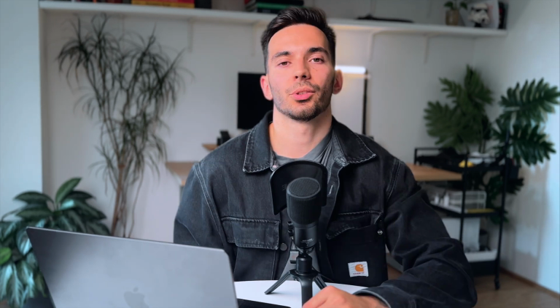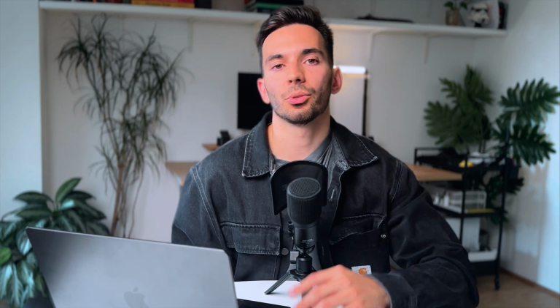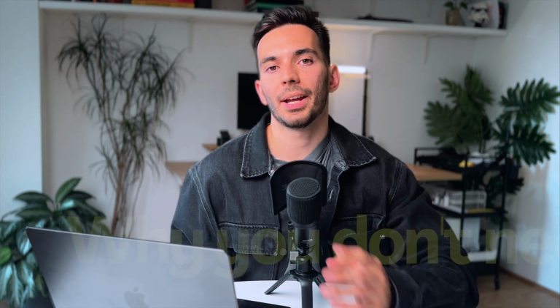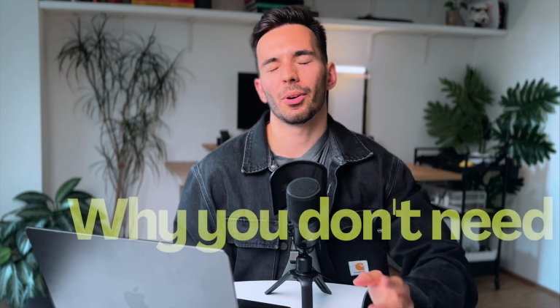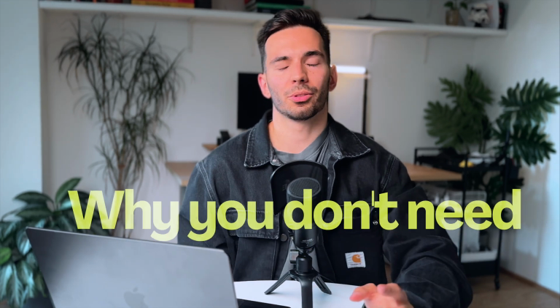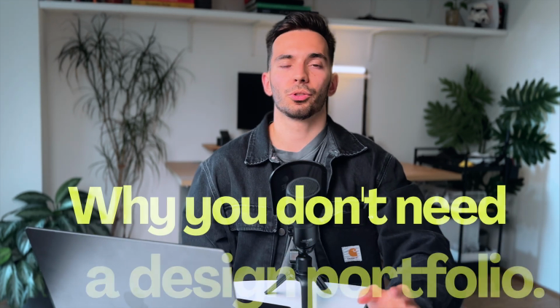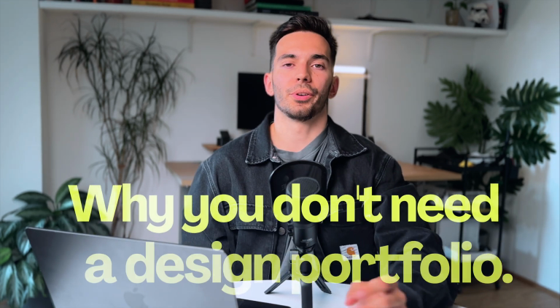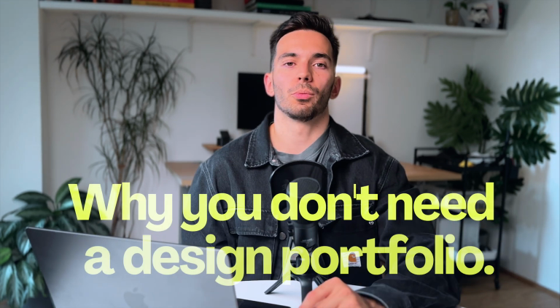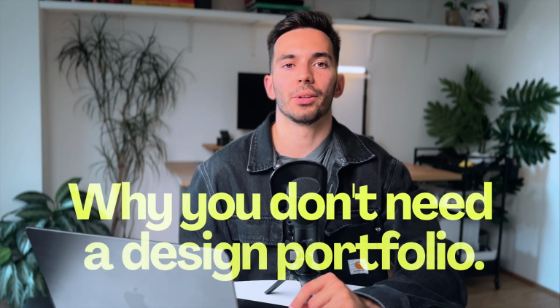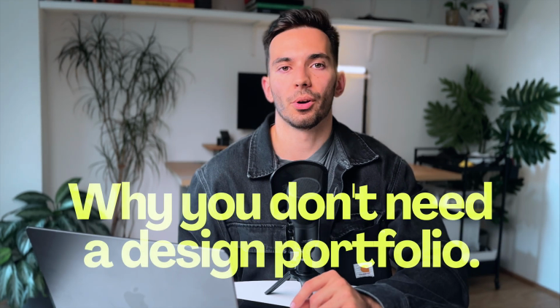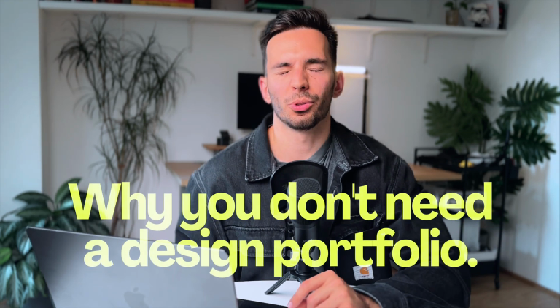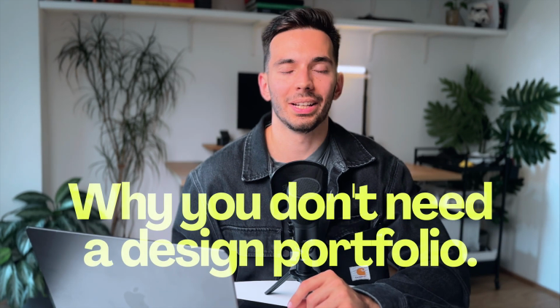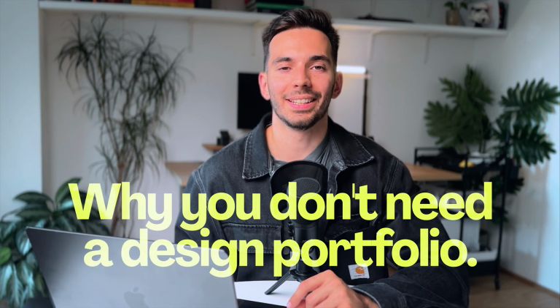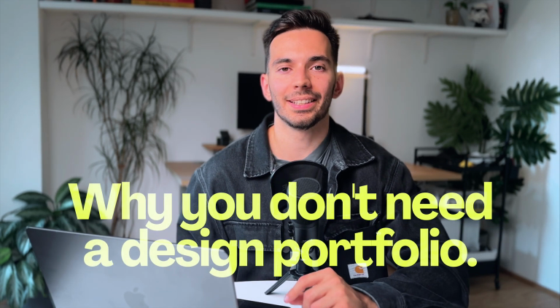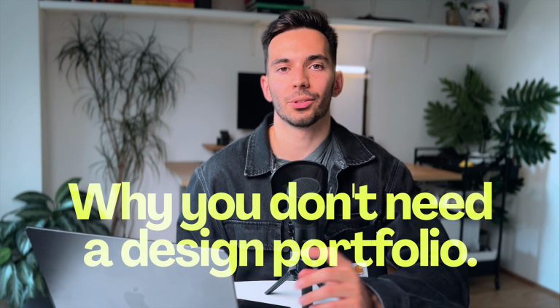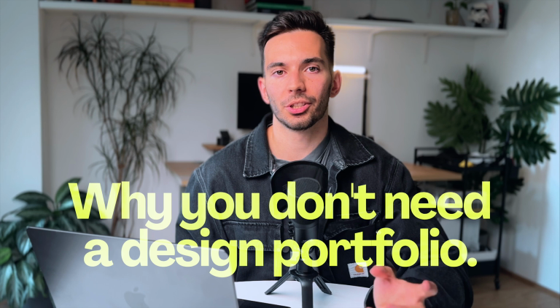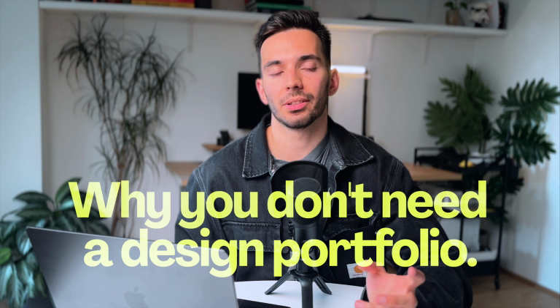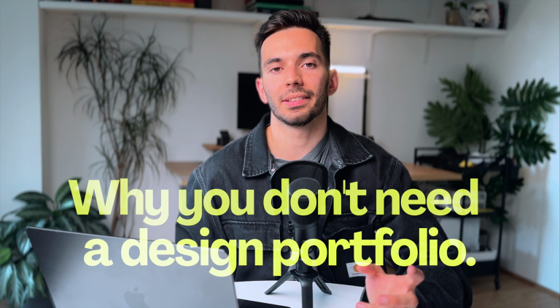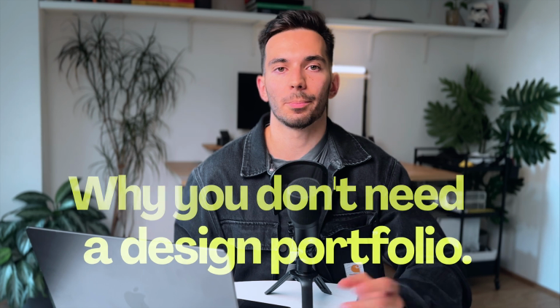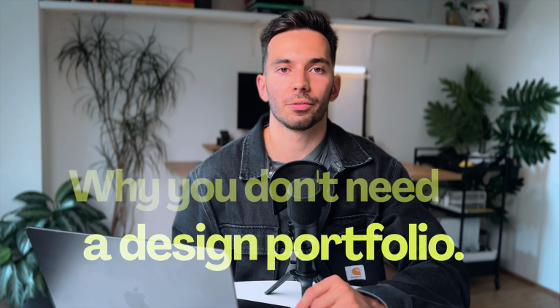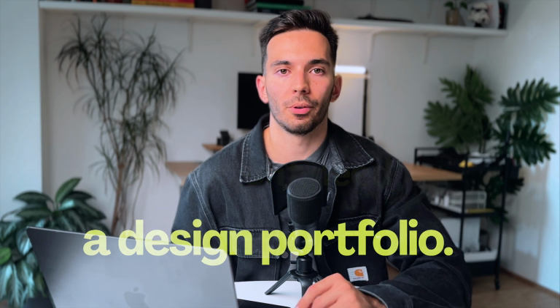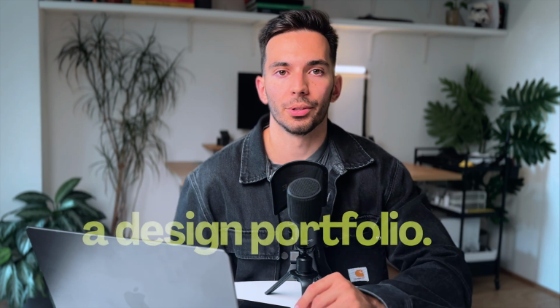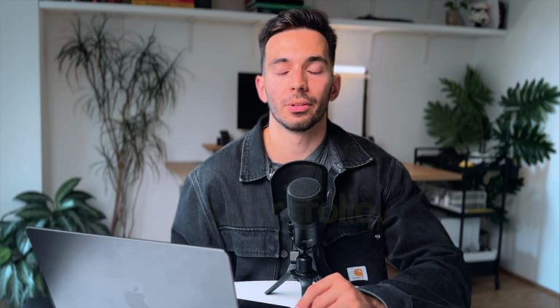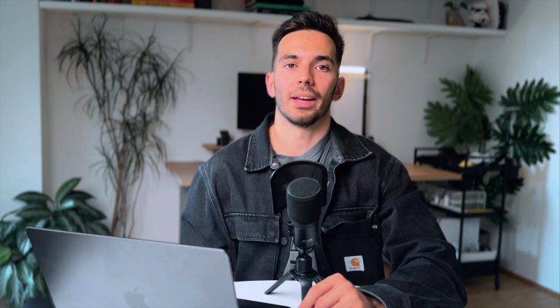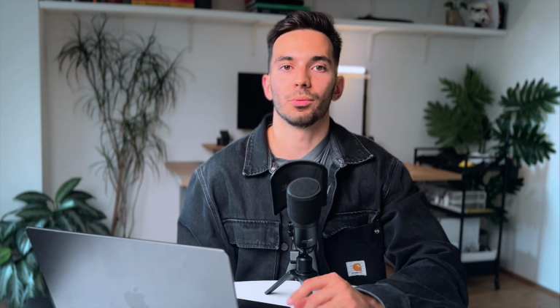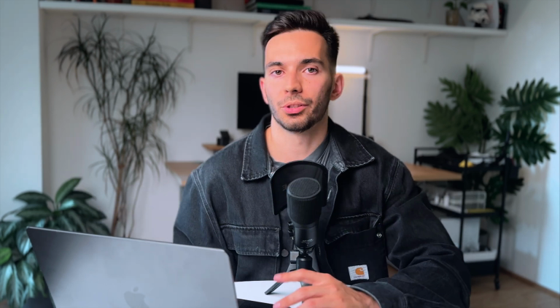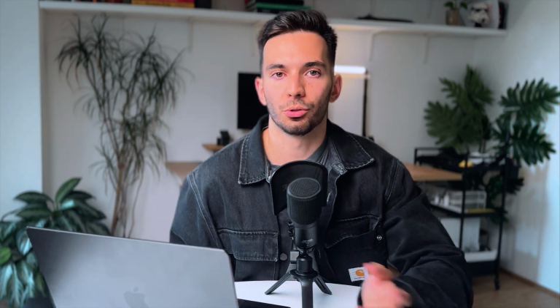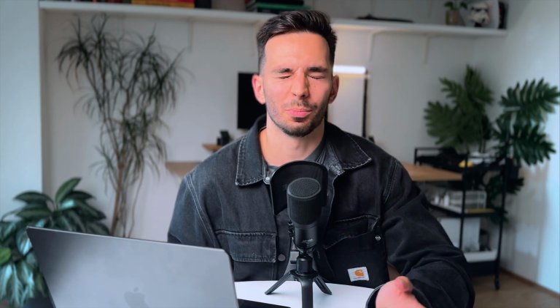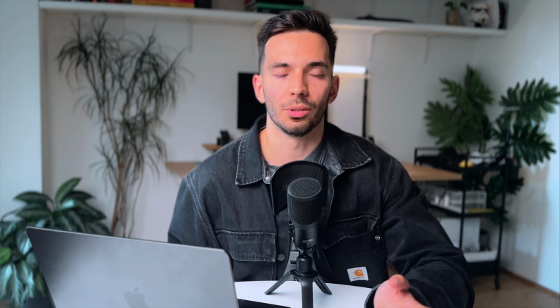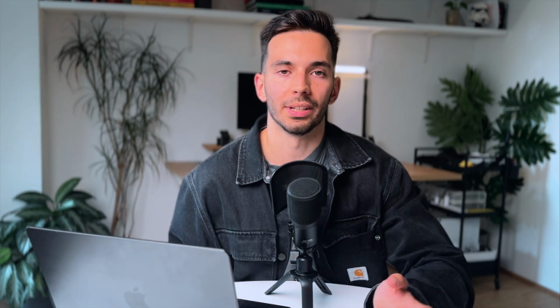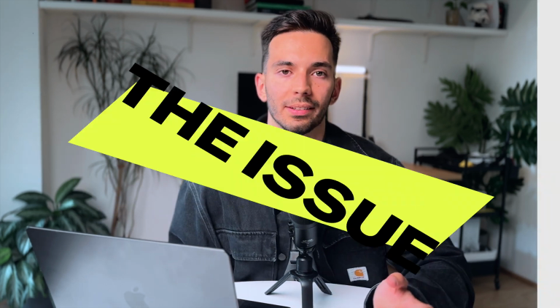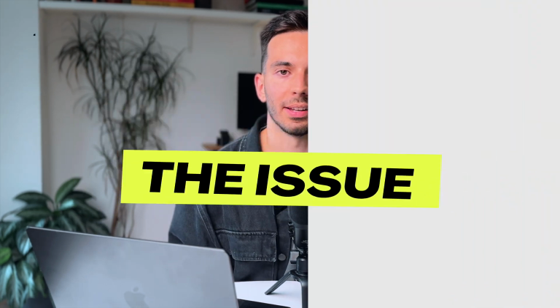So today I'm going to show you why you don't really need a traditional design portfolio and what you should be doing instead.